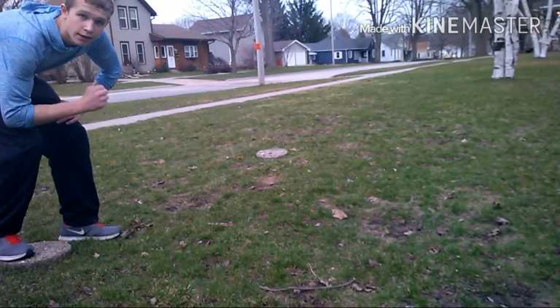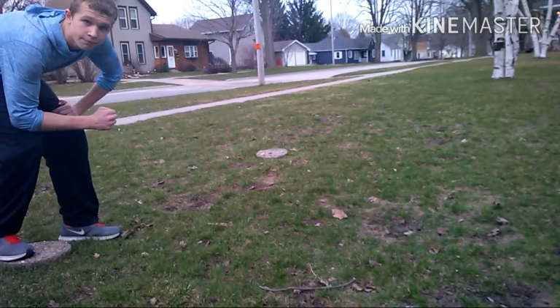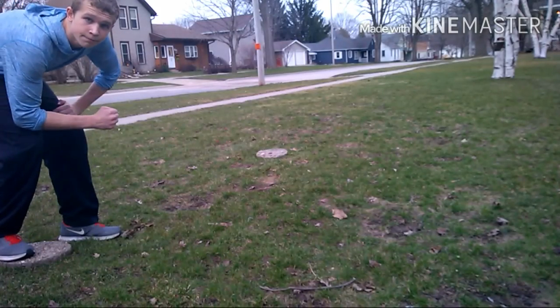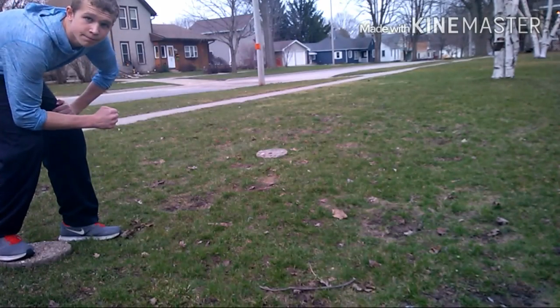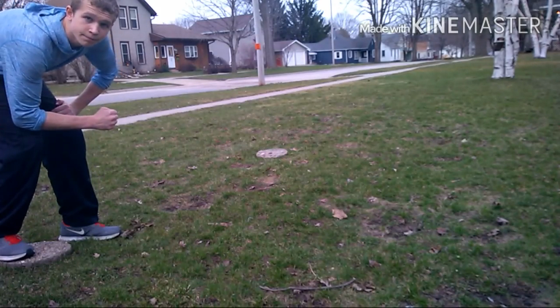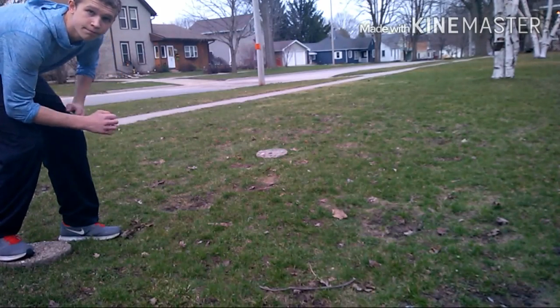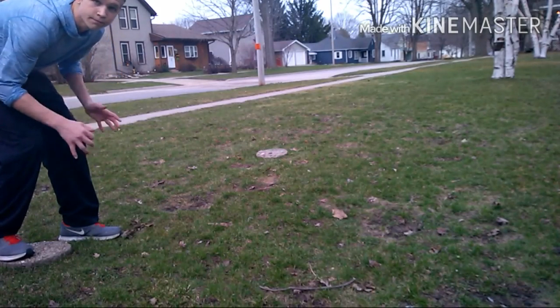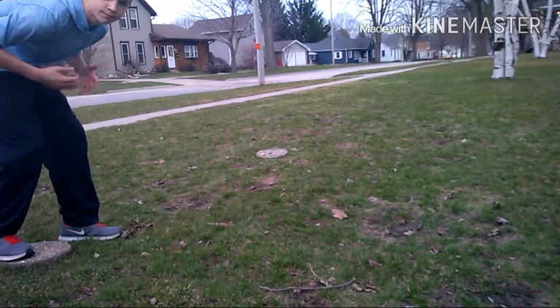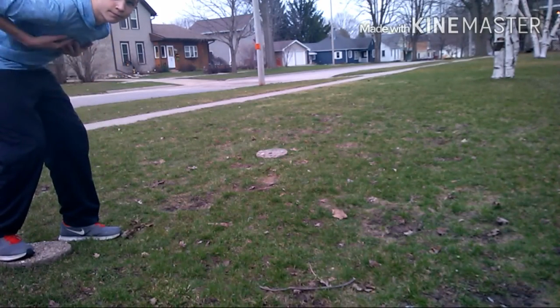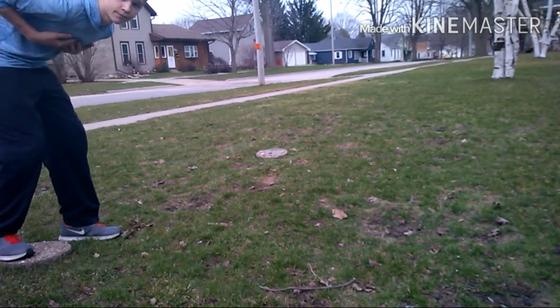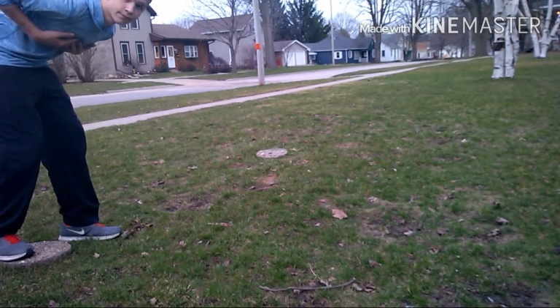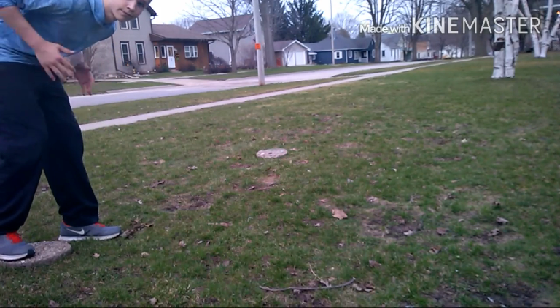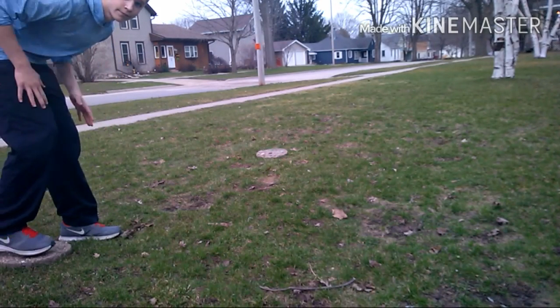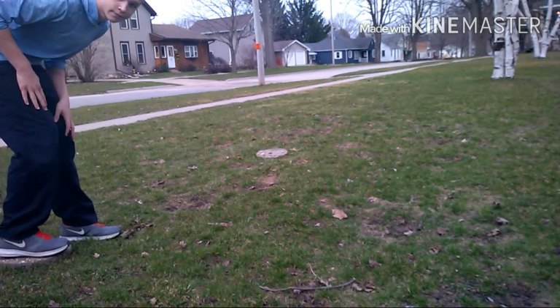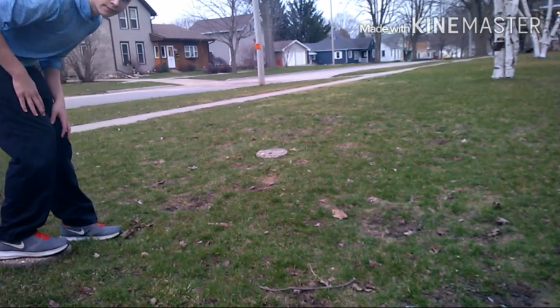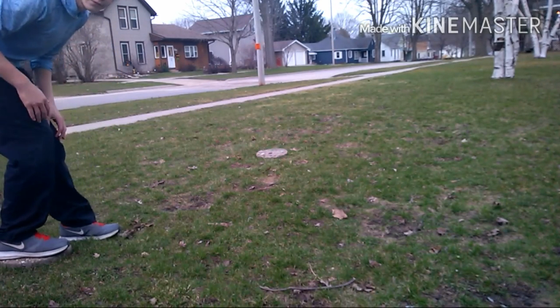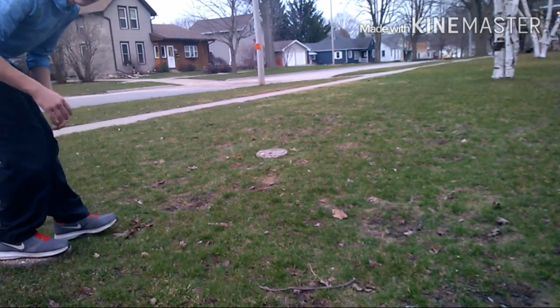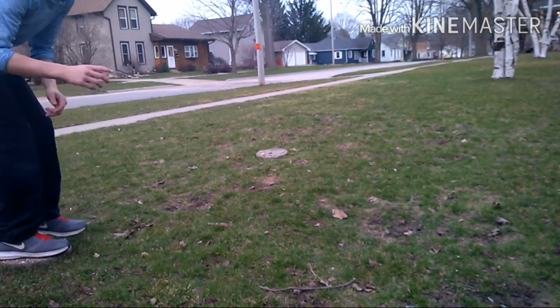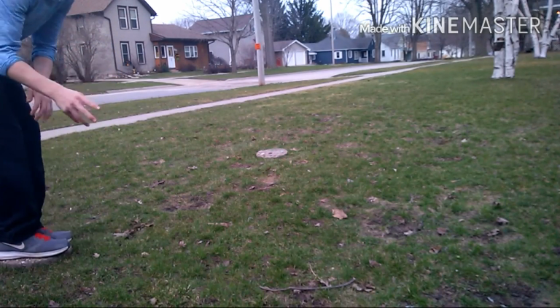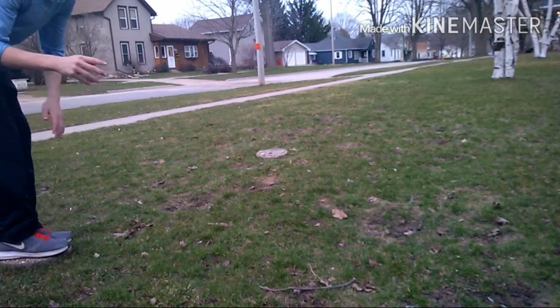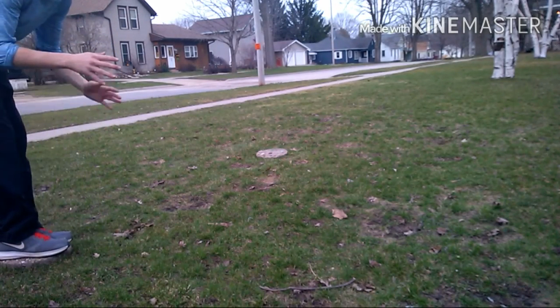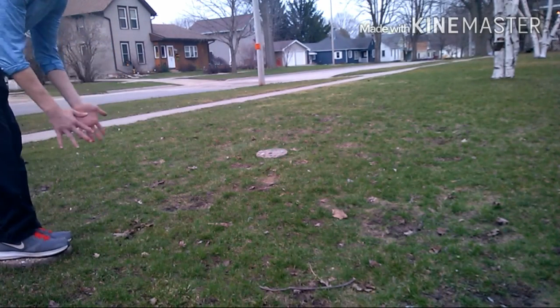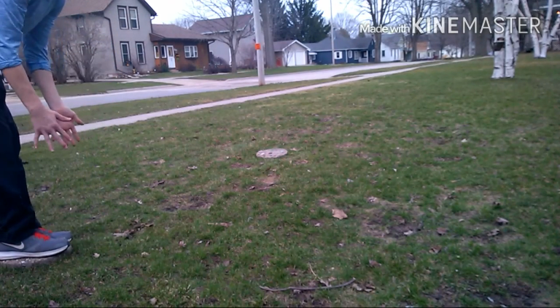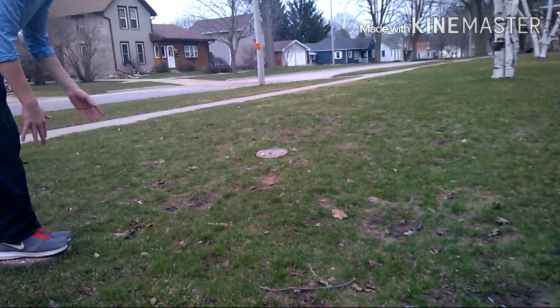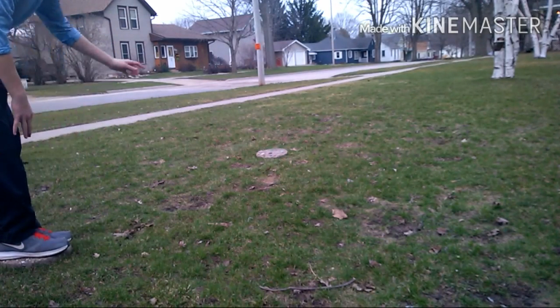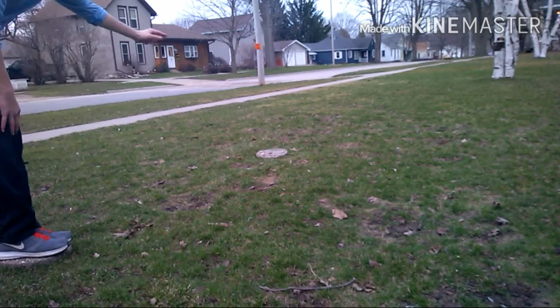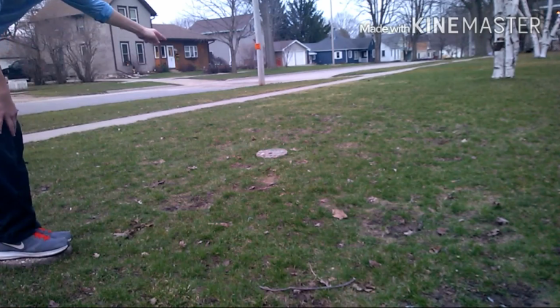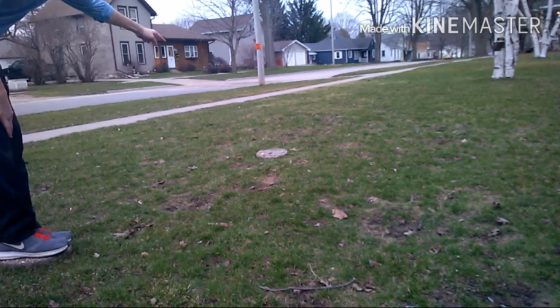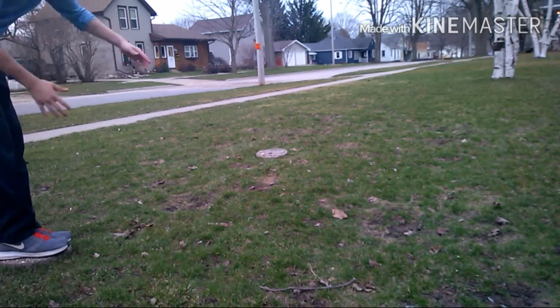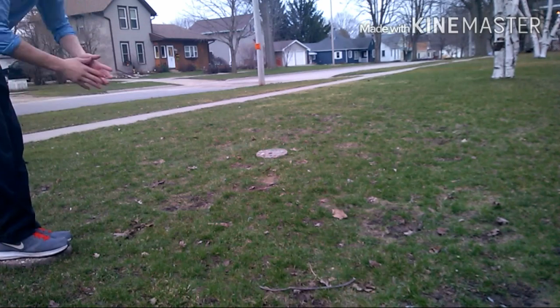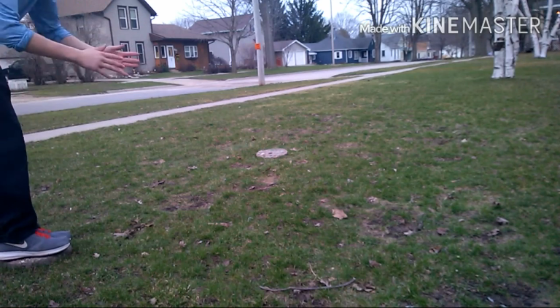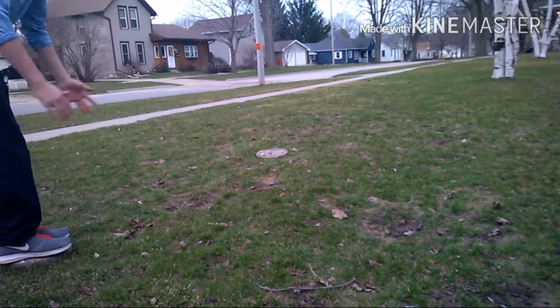How's it going, people of YouTube? My name is Brendan Gray and today I'm going to be showing you guys a precision jump from here to there.